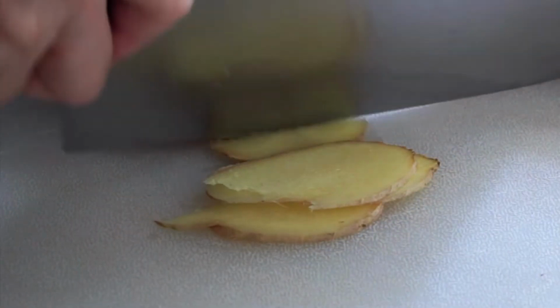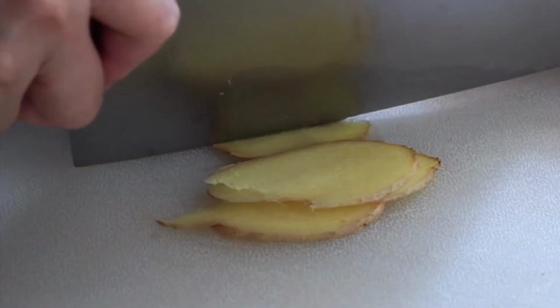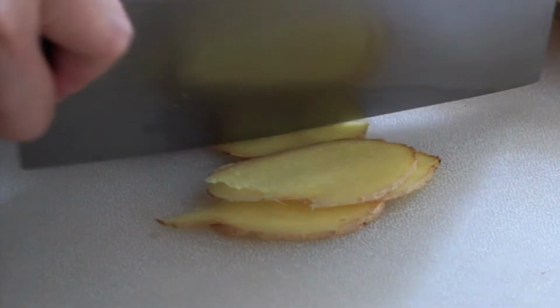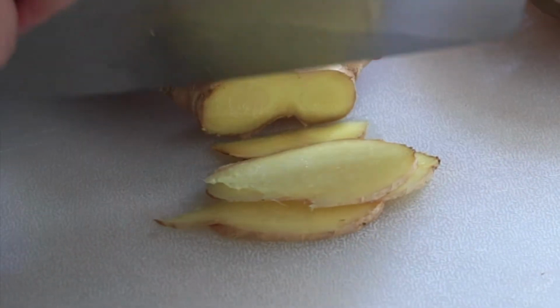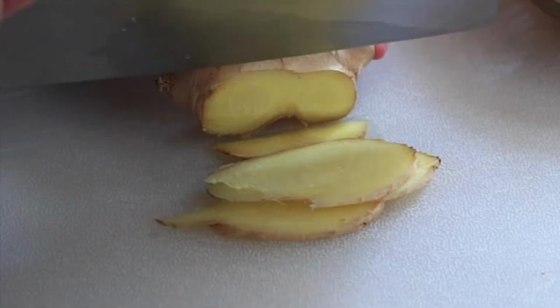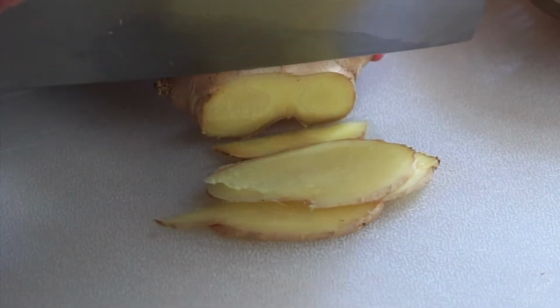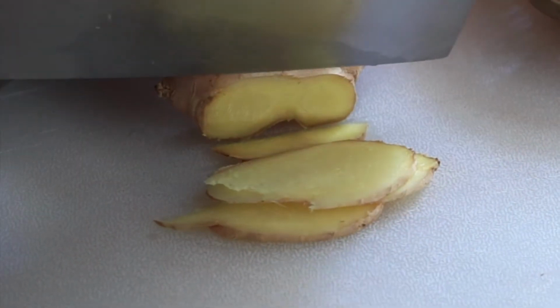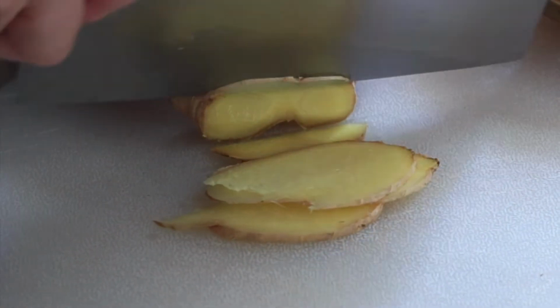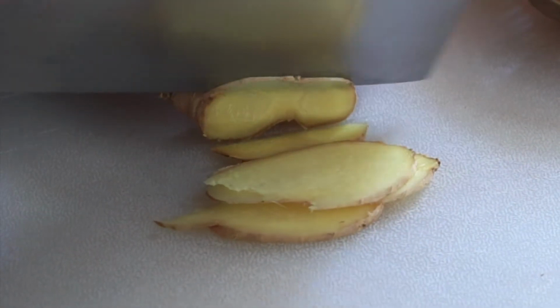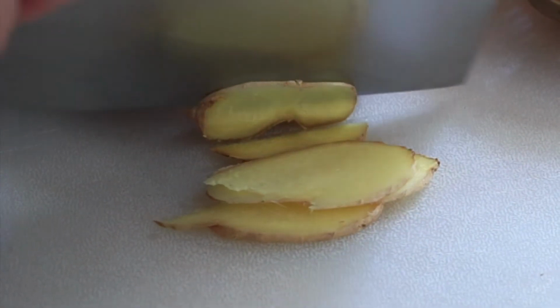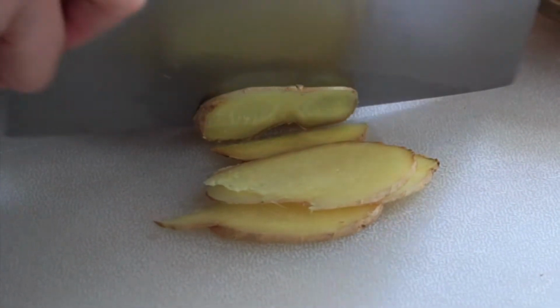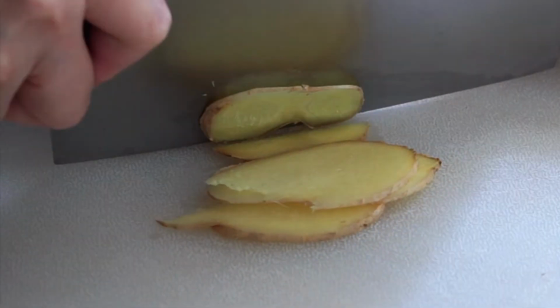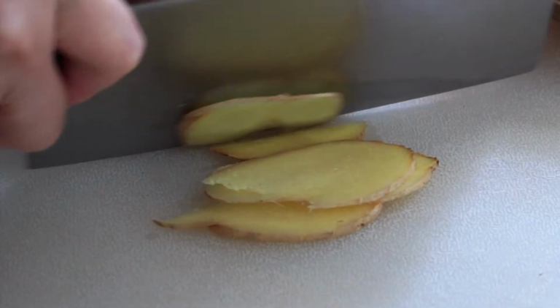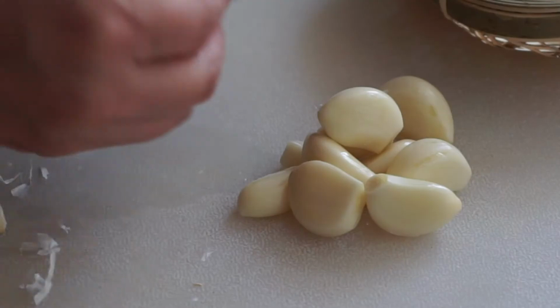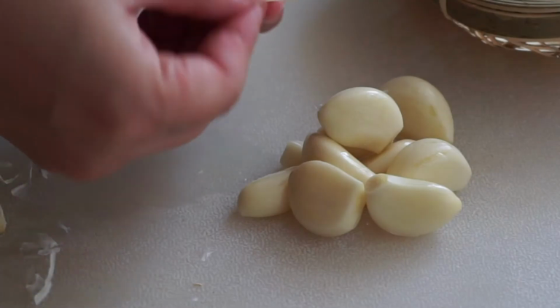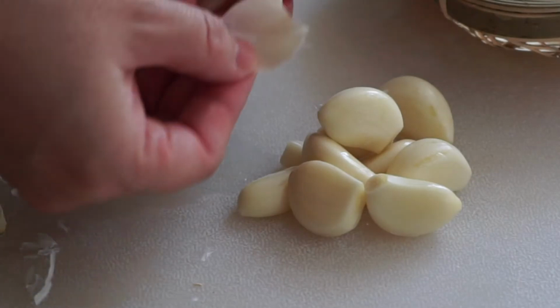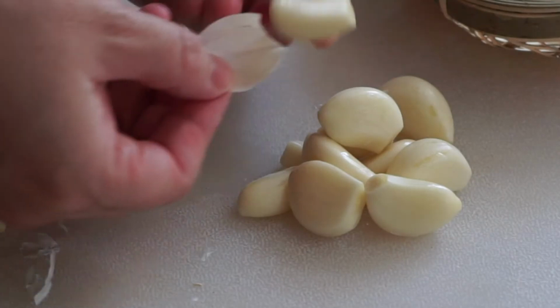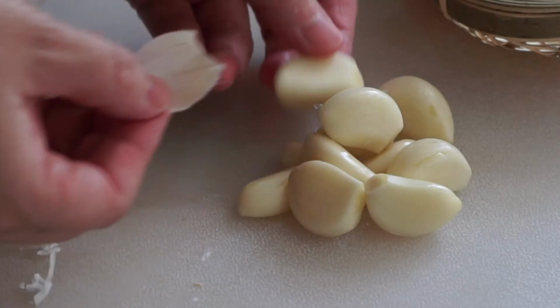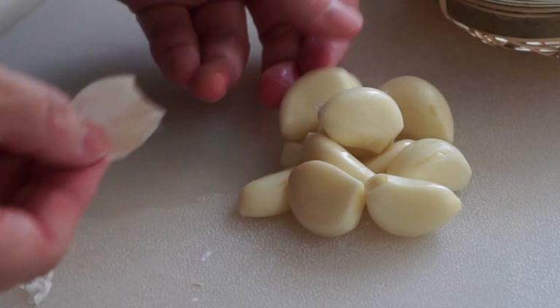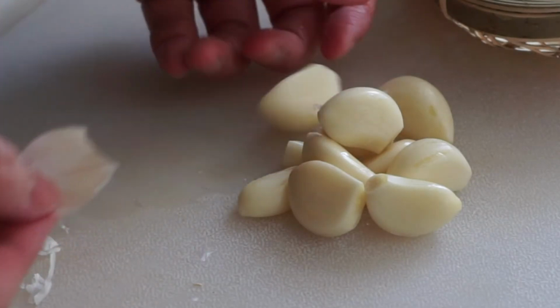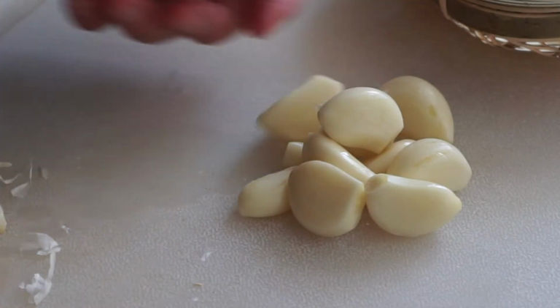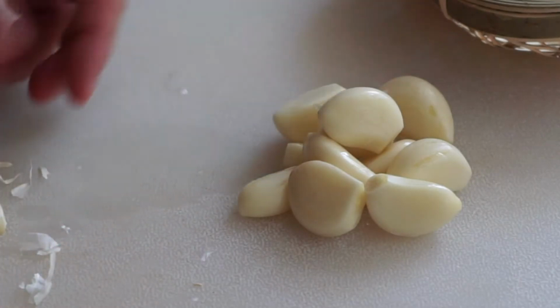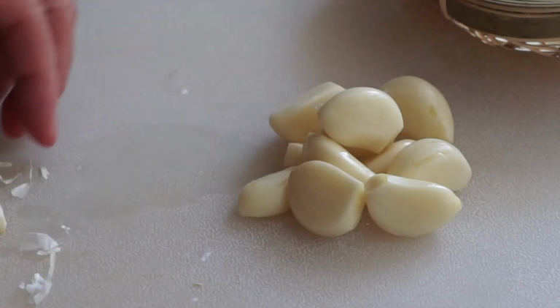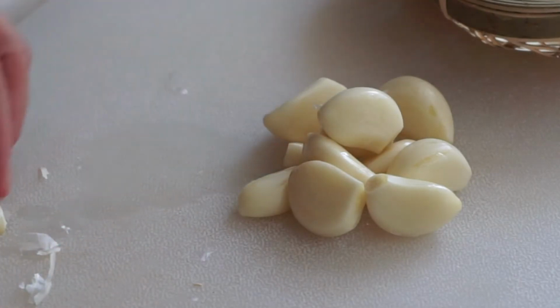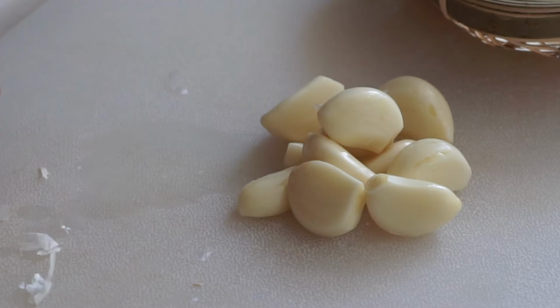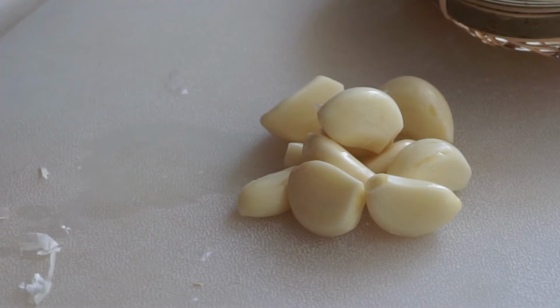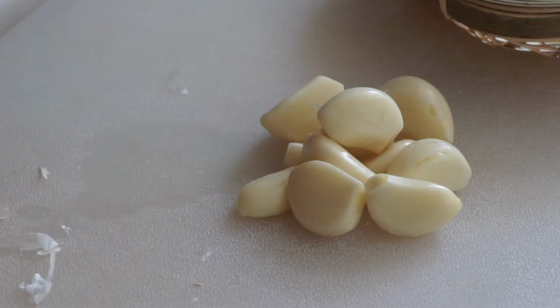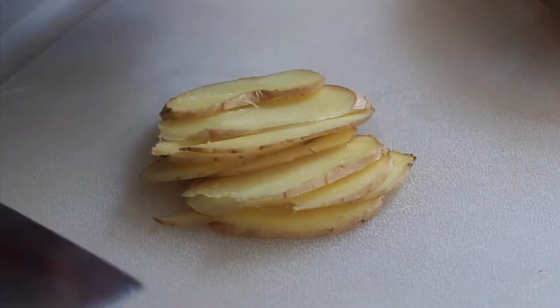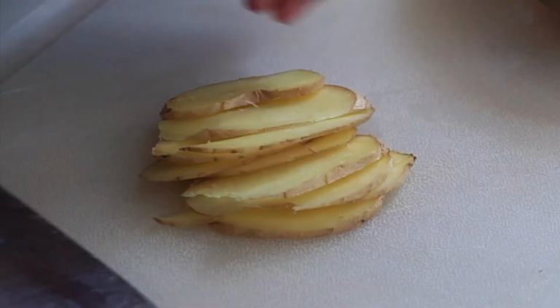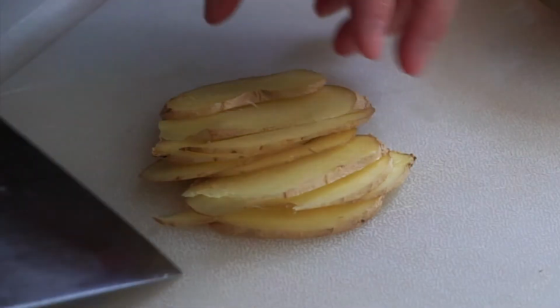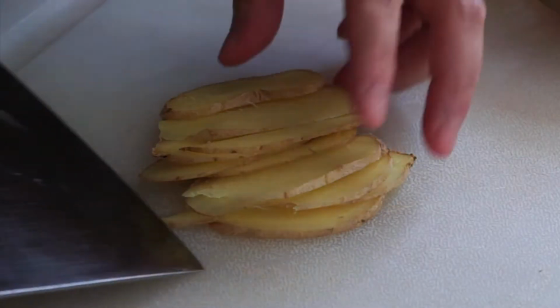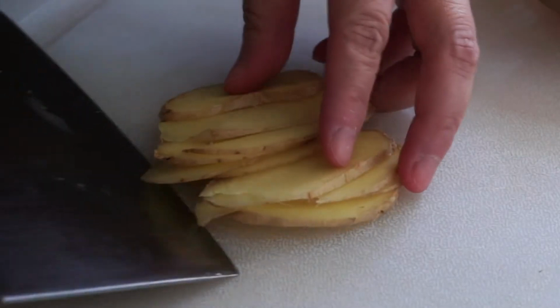Meanwhile, slice the ginger and peel the garlic to finish up the preparation.